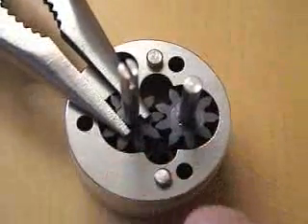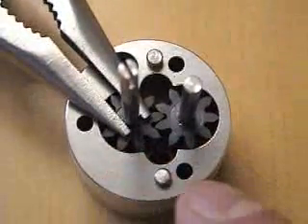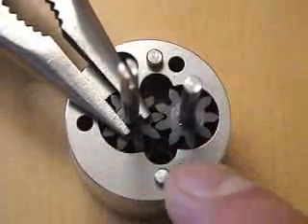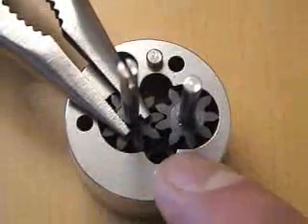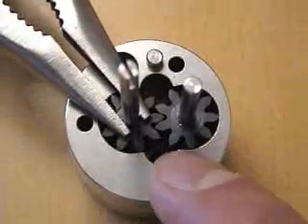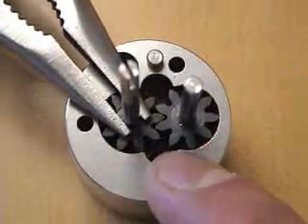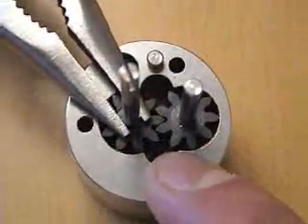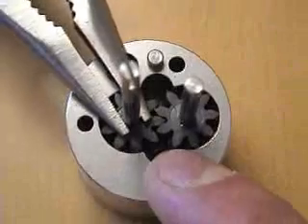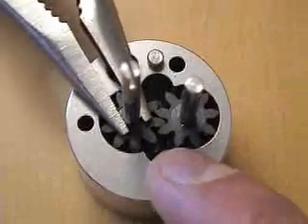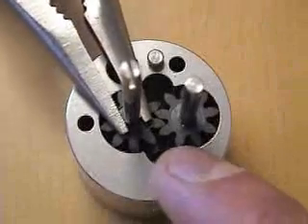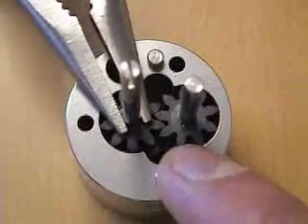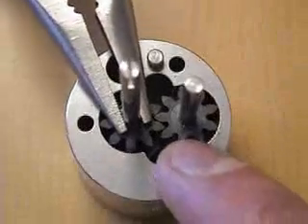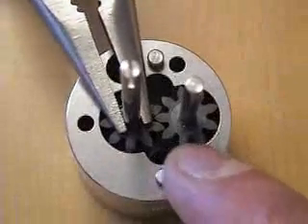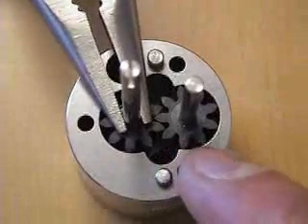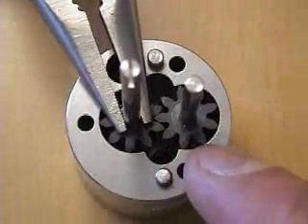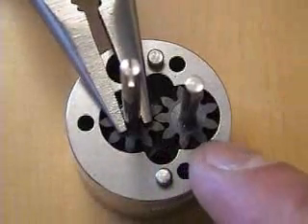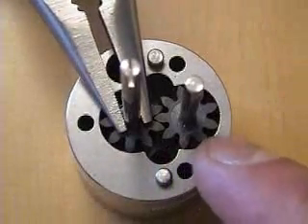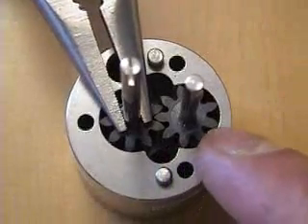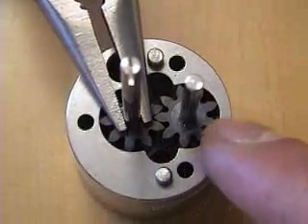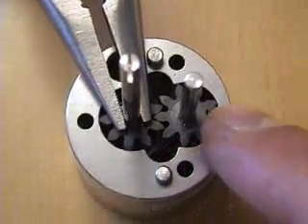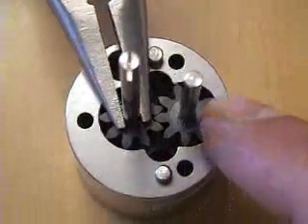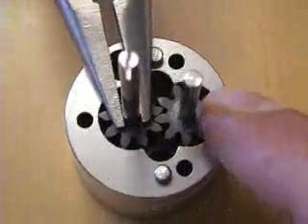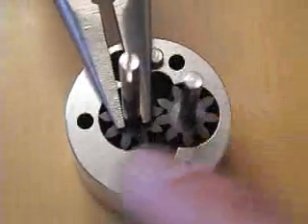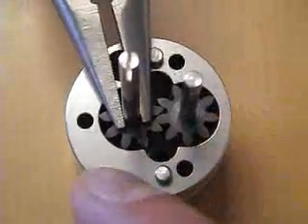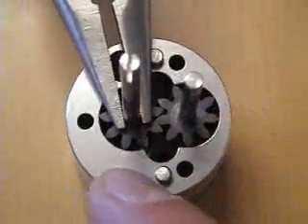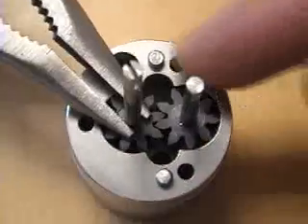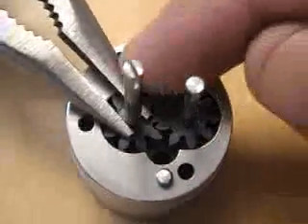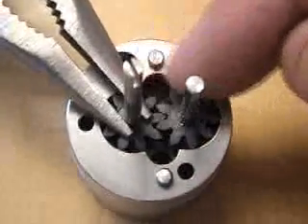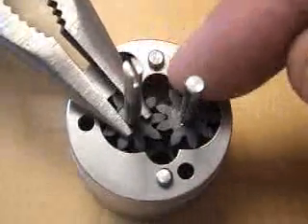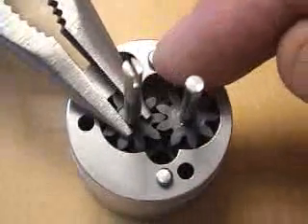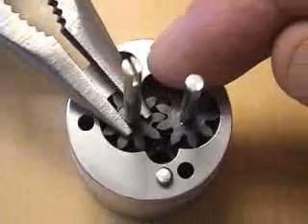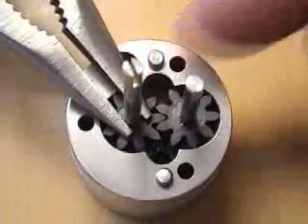Fluid comes in the inlet, travels between the gear teeth around the housing, and out to the outlet.